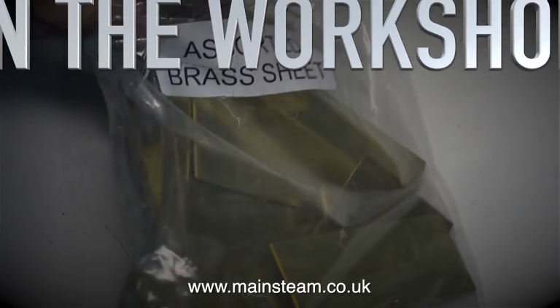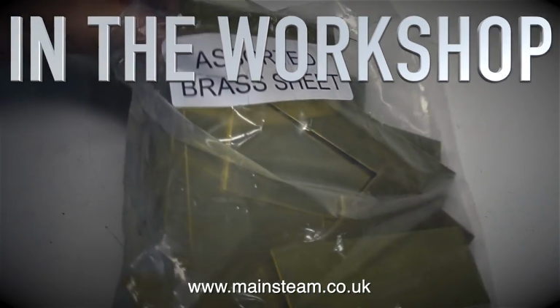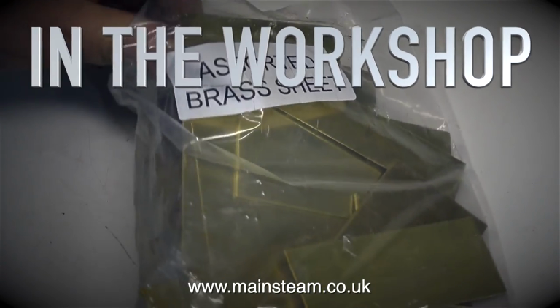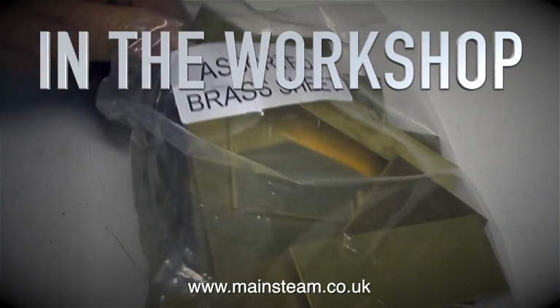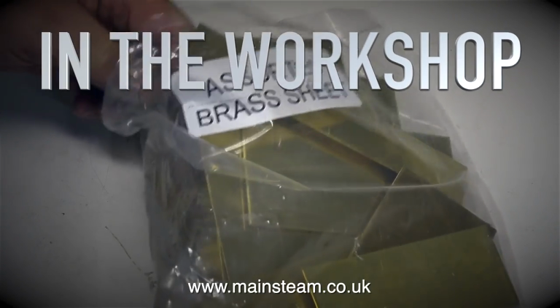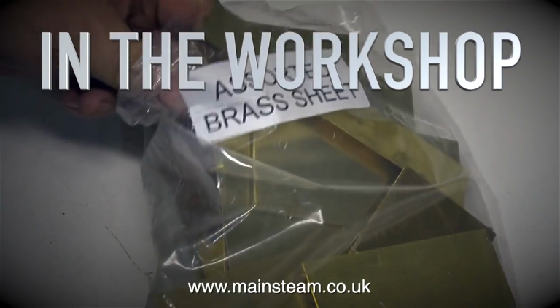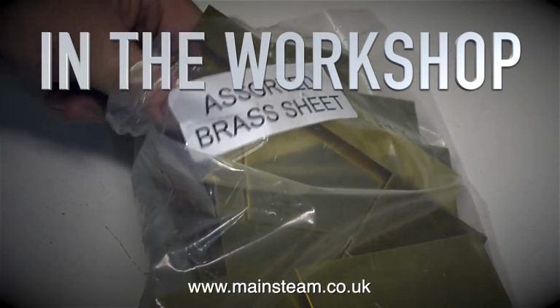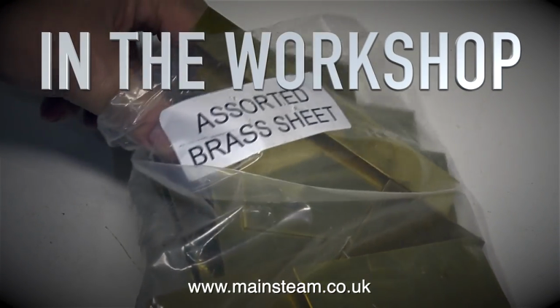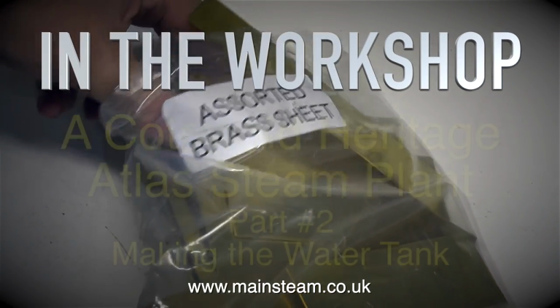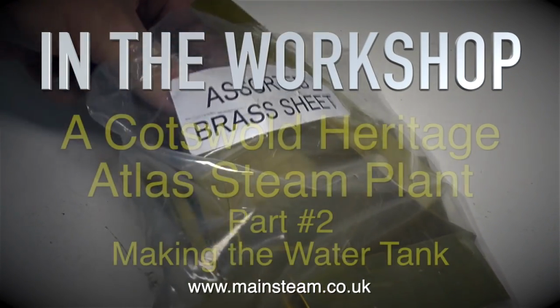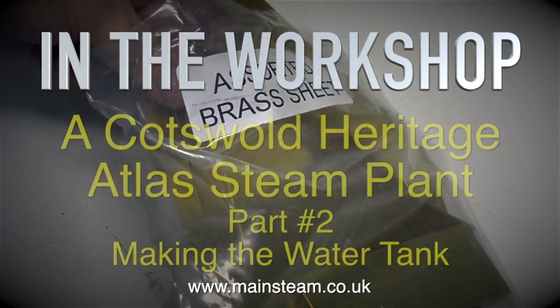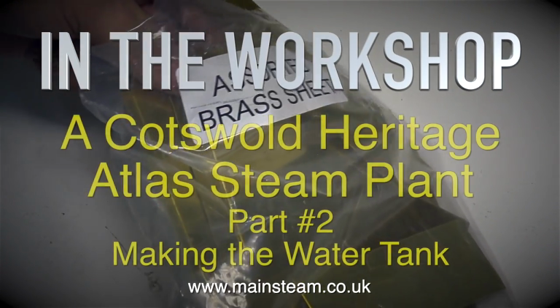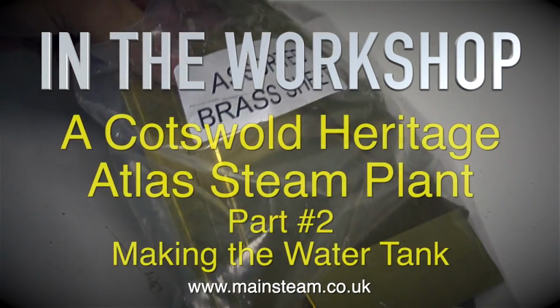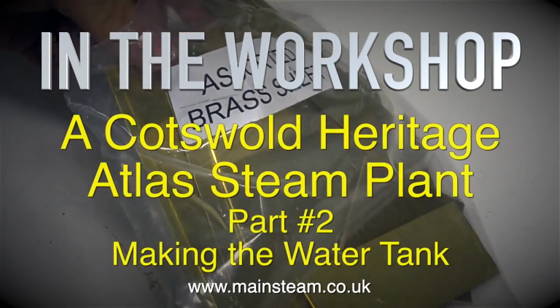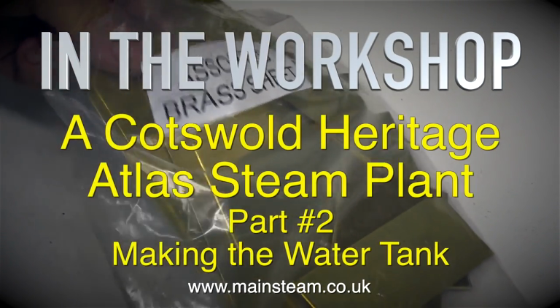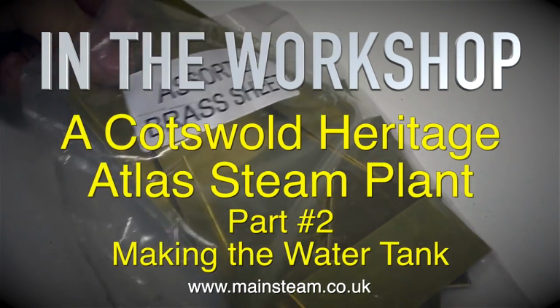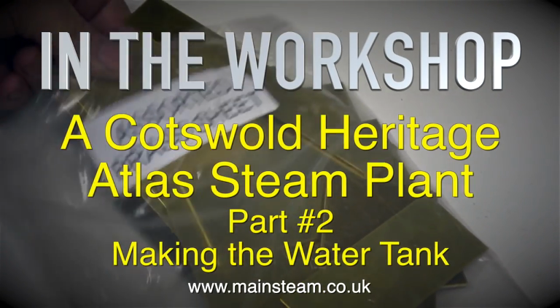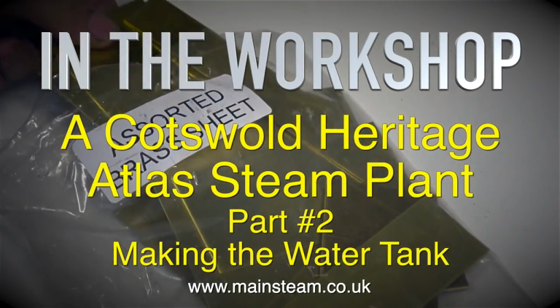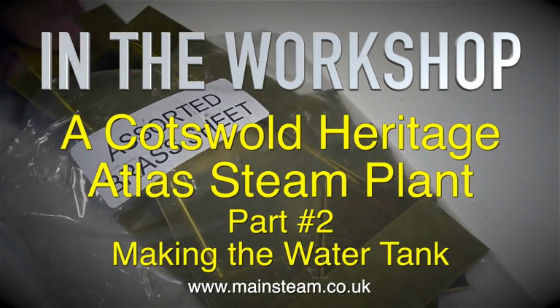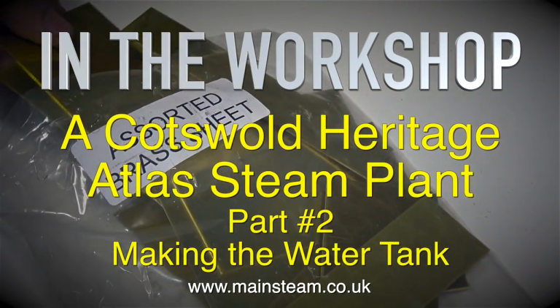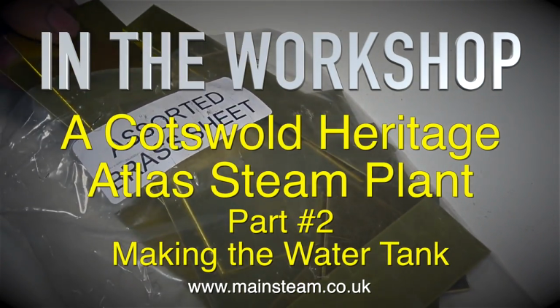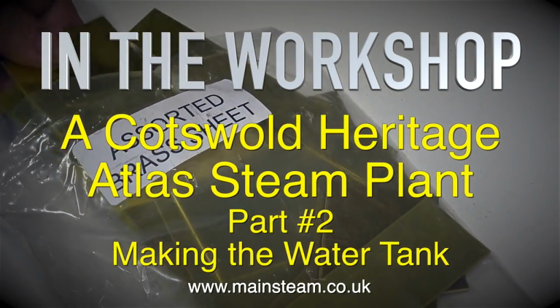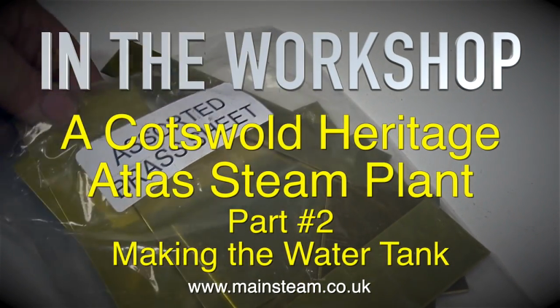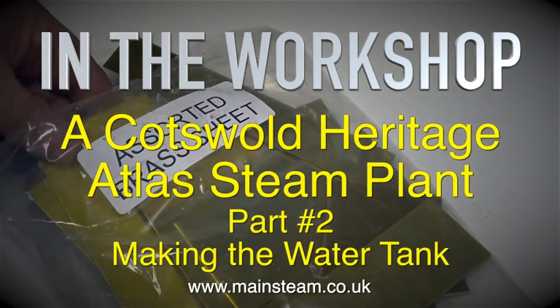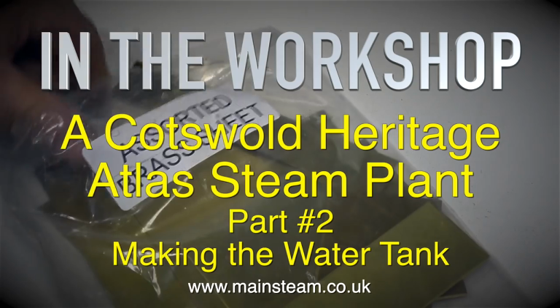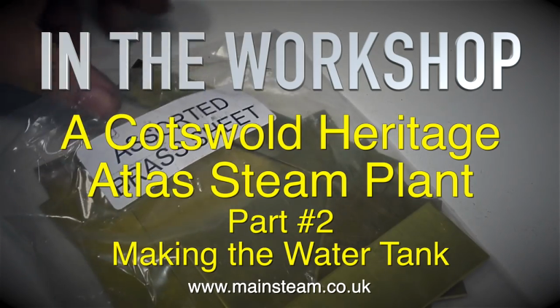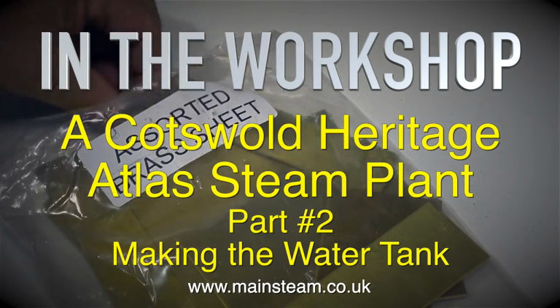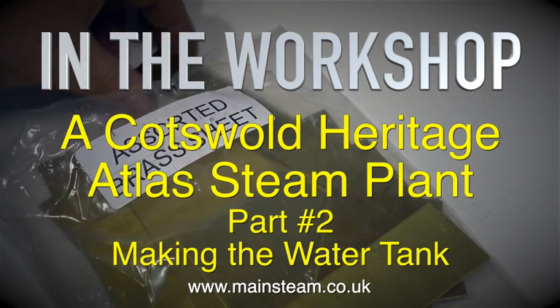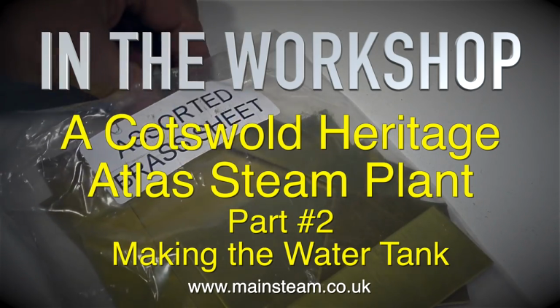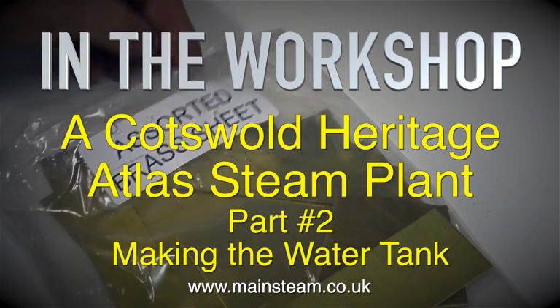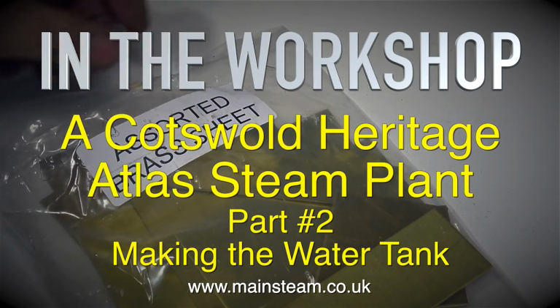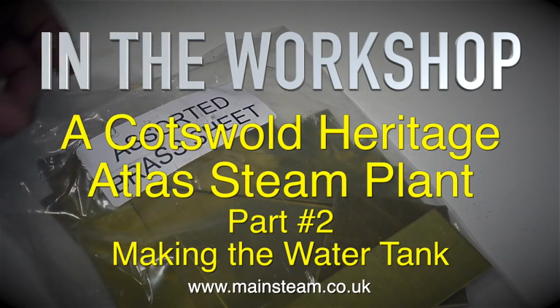In the workshop: a Cotswold Heritage Atlas Steam Plant Part 2, making the water tank.